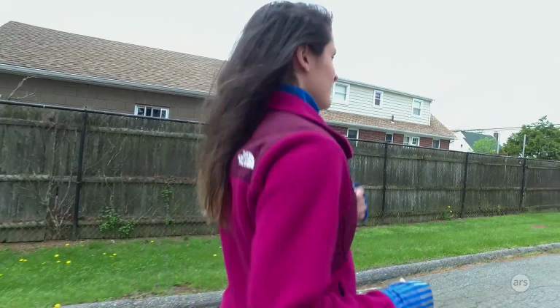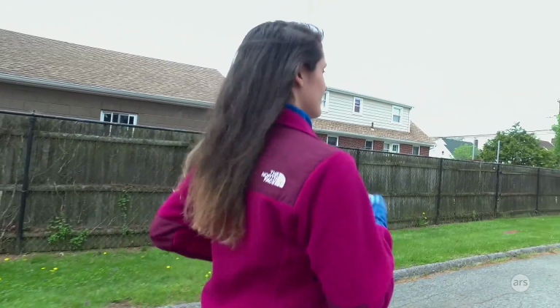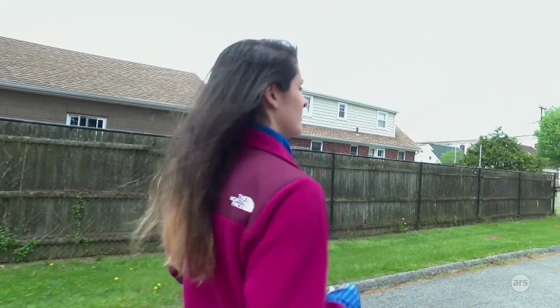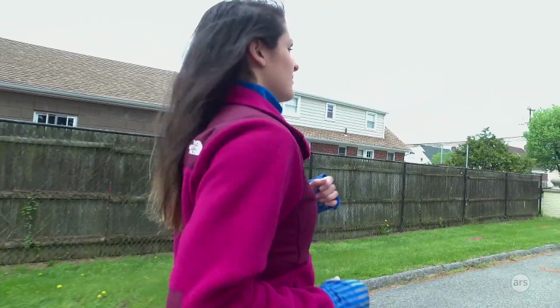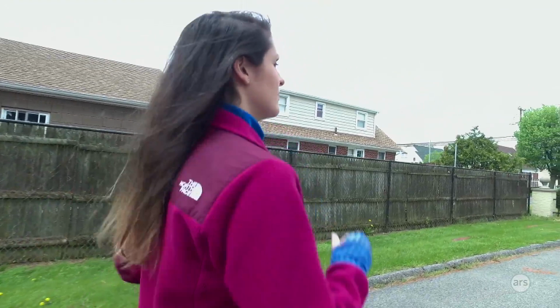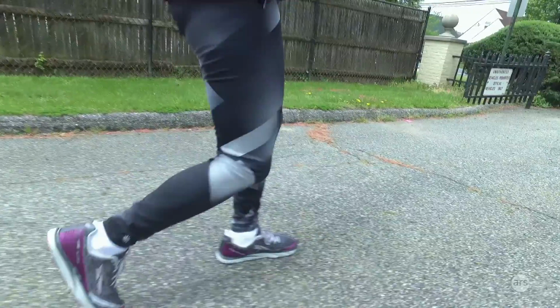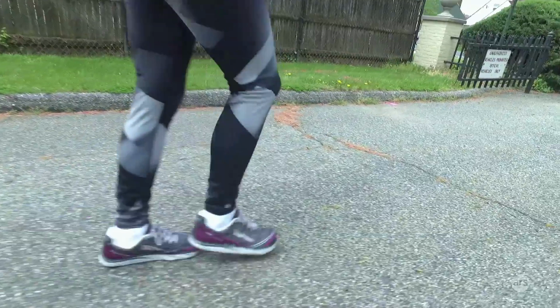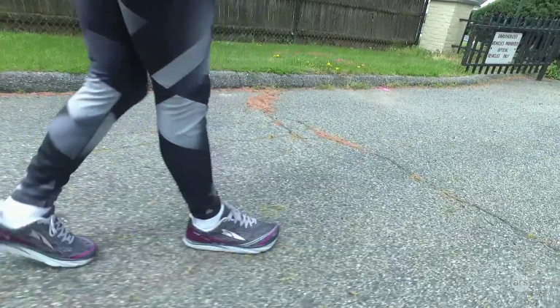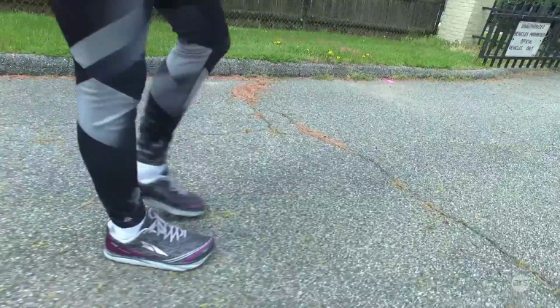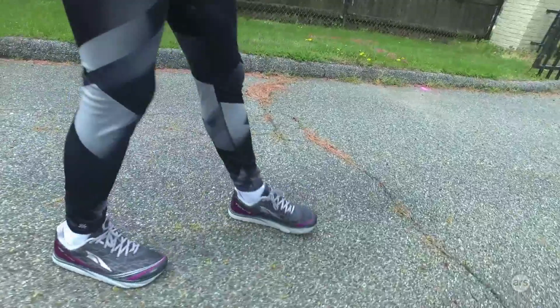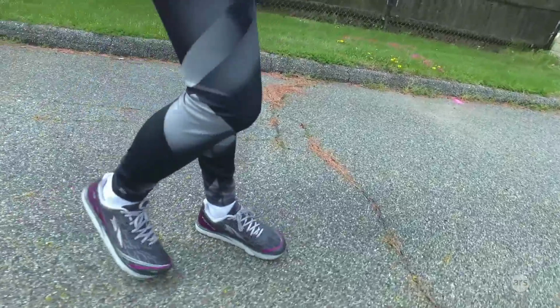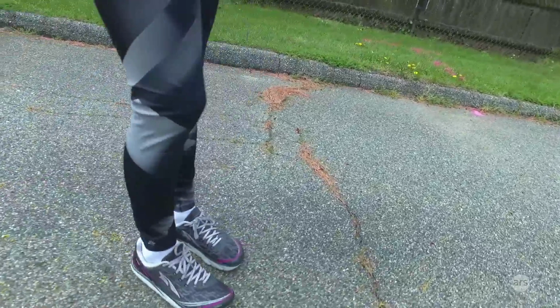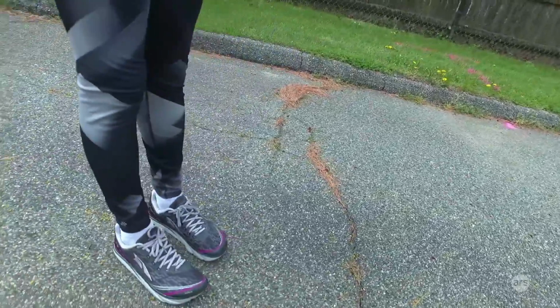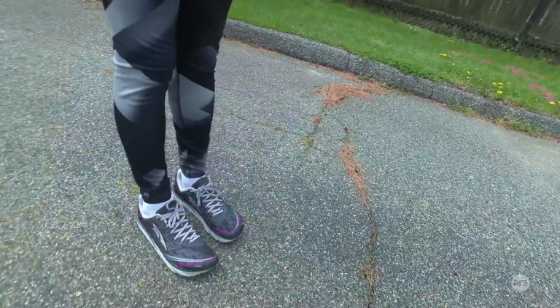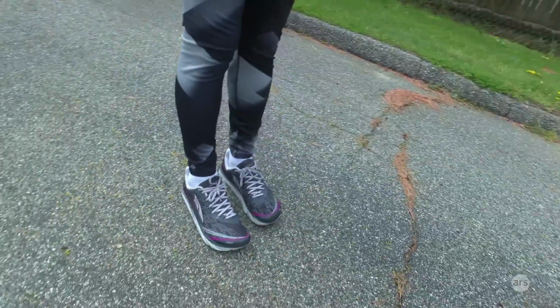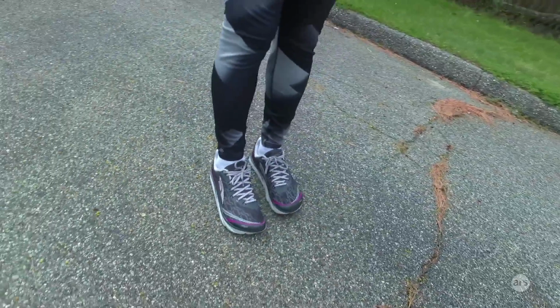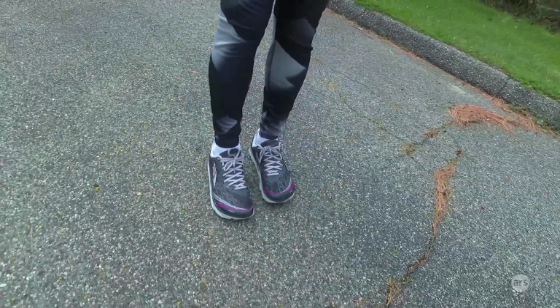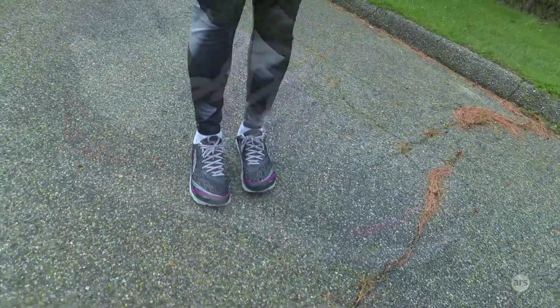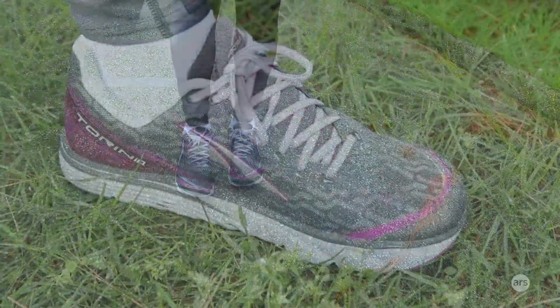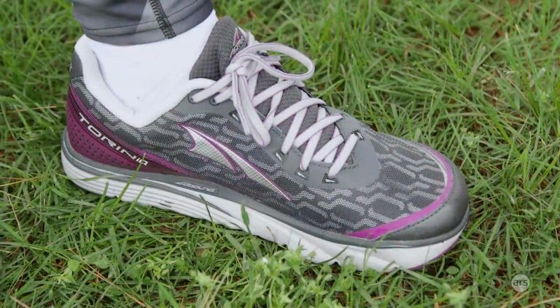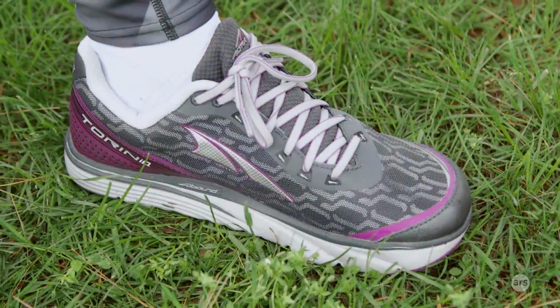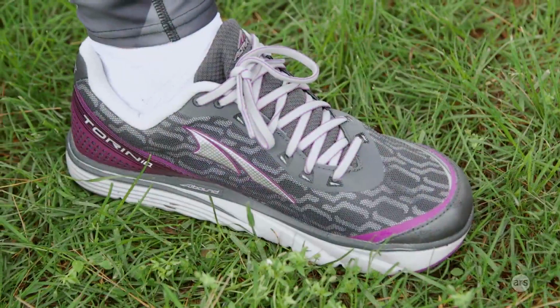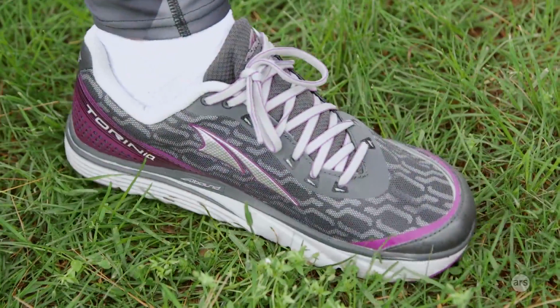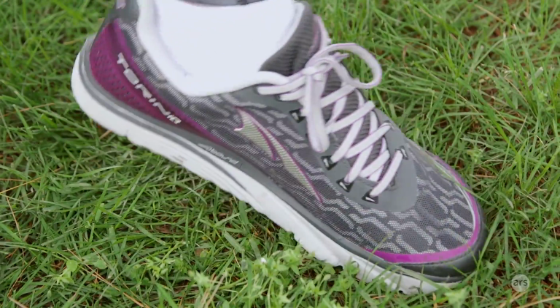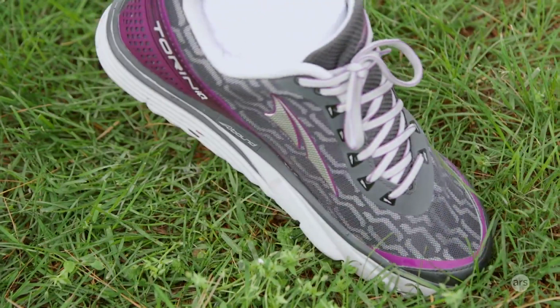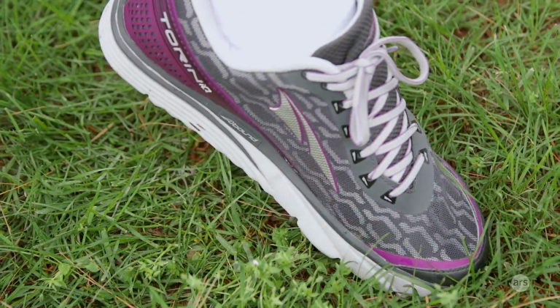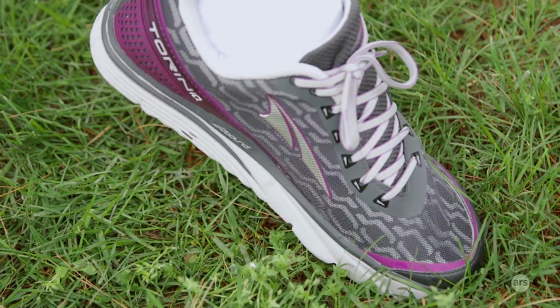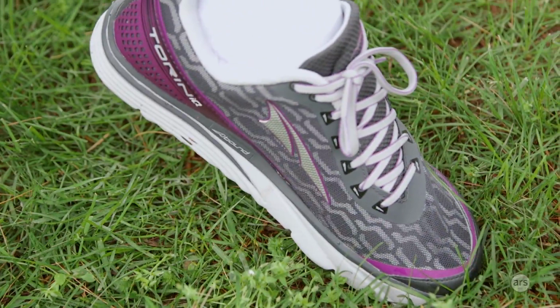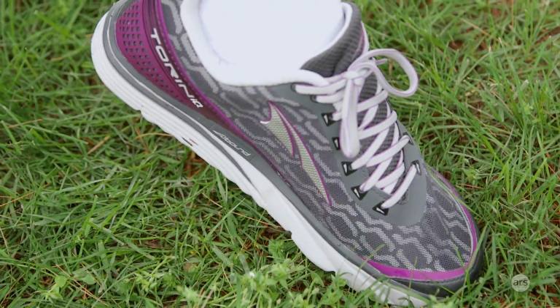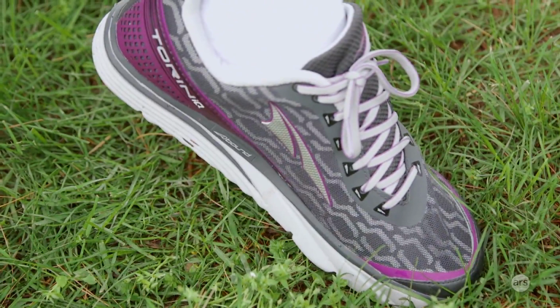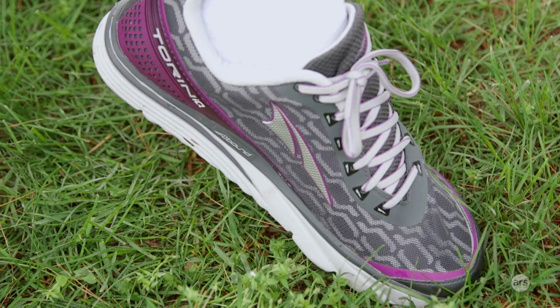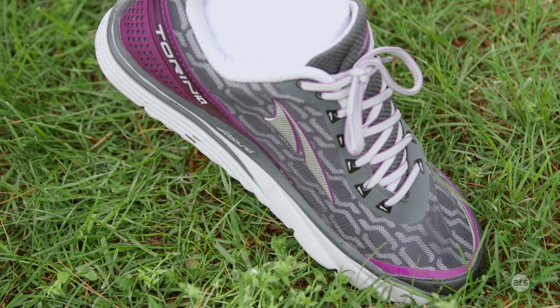I've been using them for a little while, running almost every day, and I'm going to tell you some of the good things and the bad things about Altra's Torin IQ running shoes.